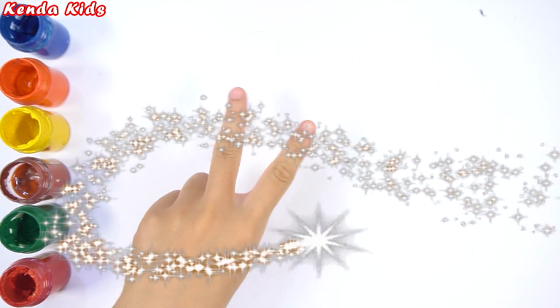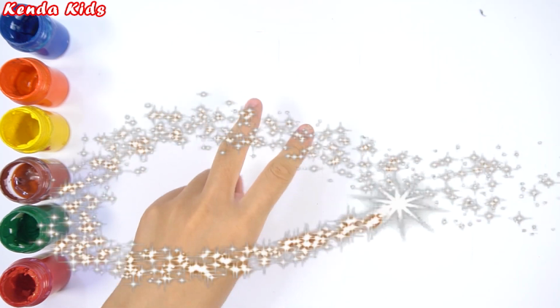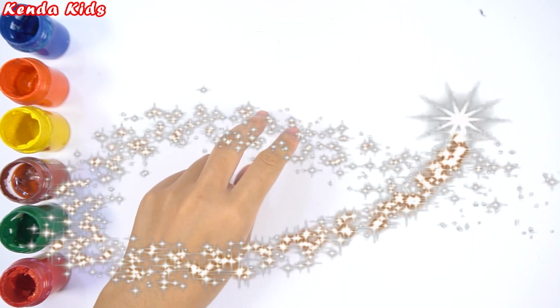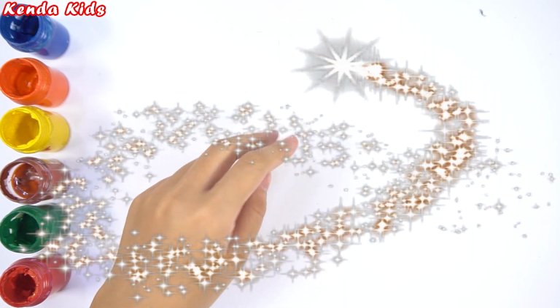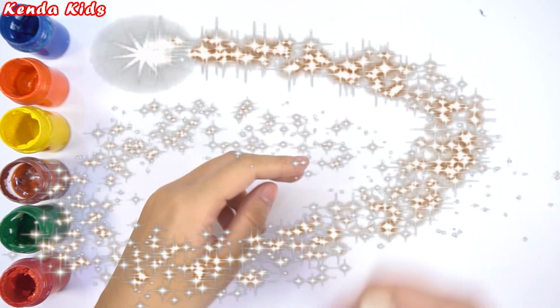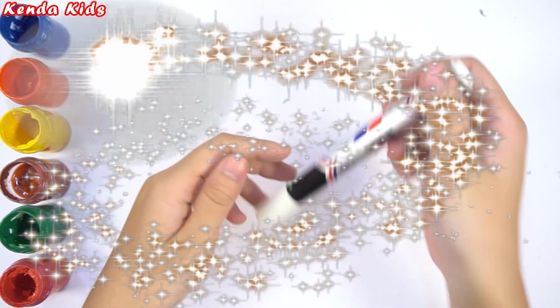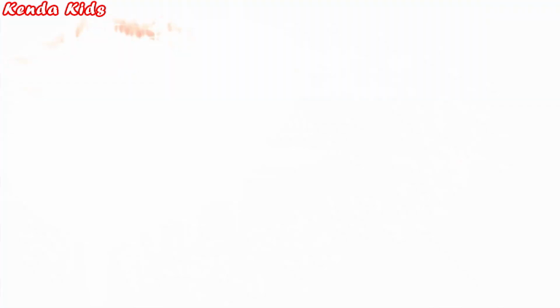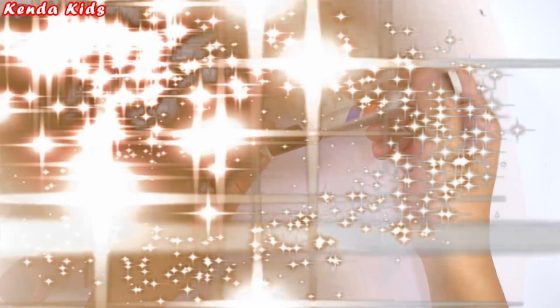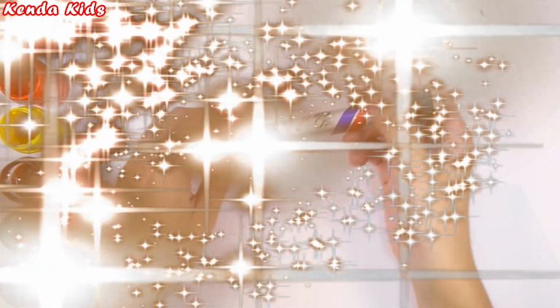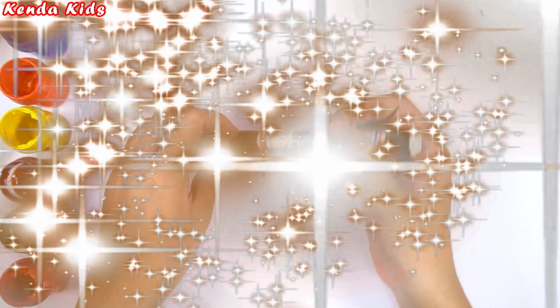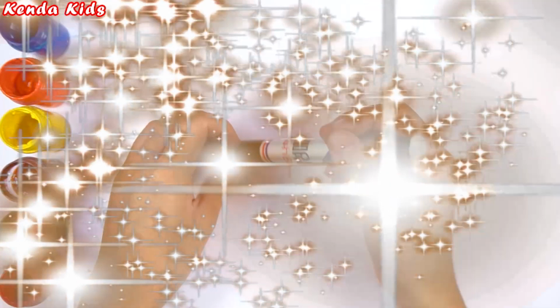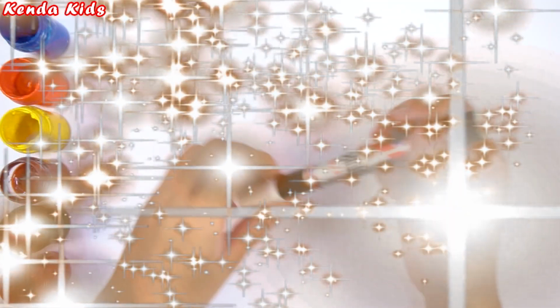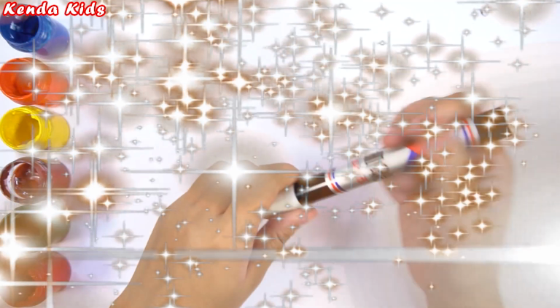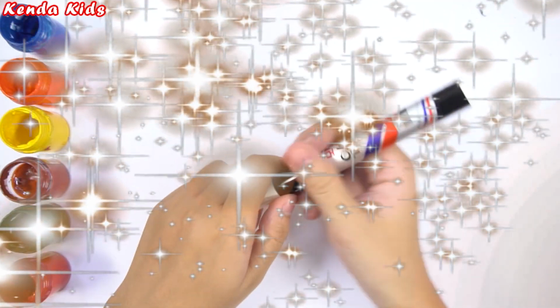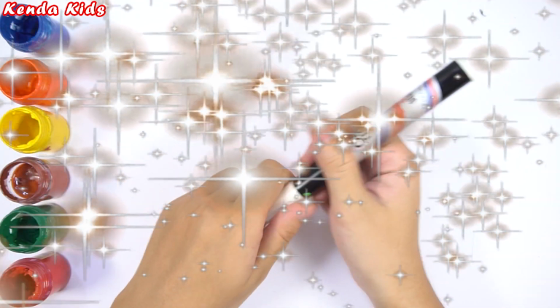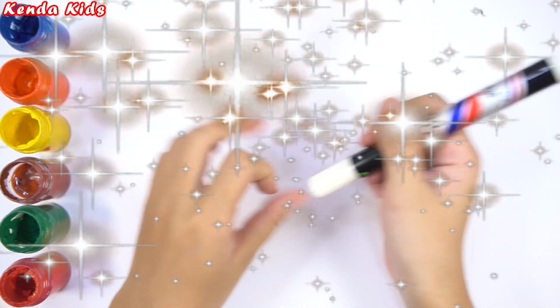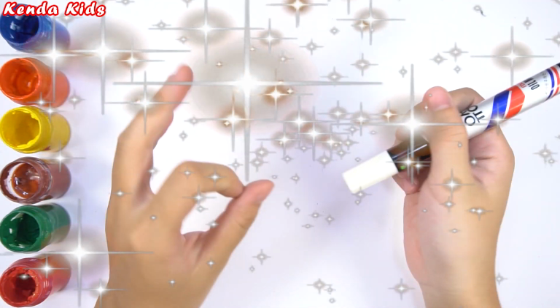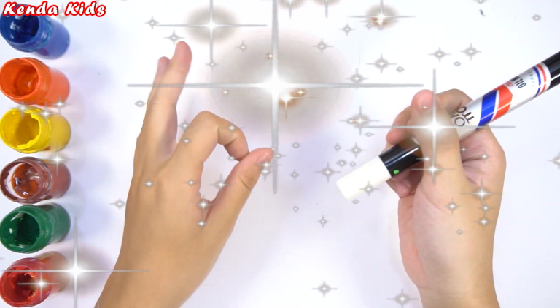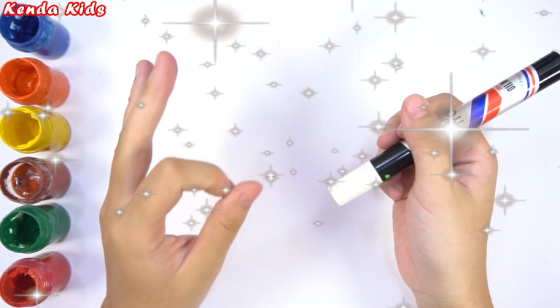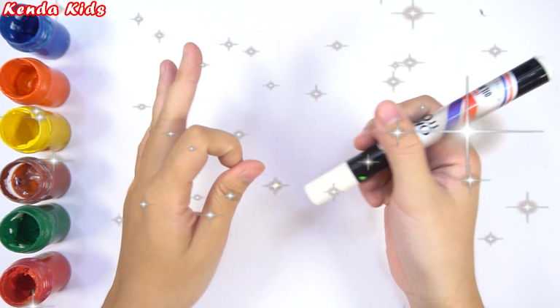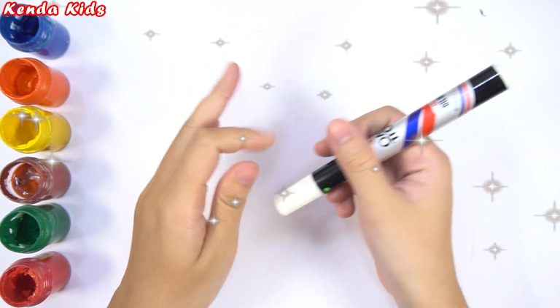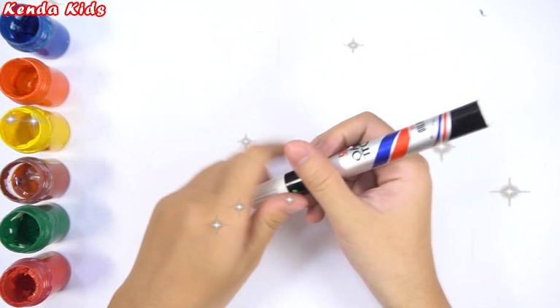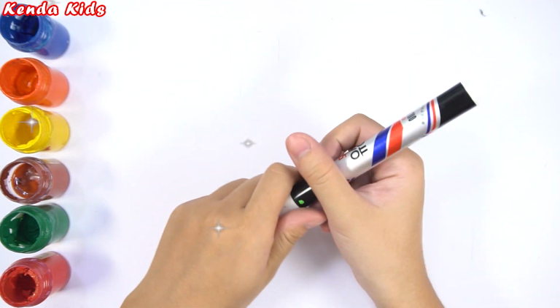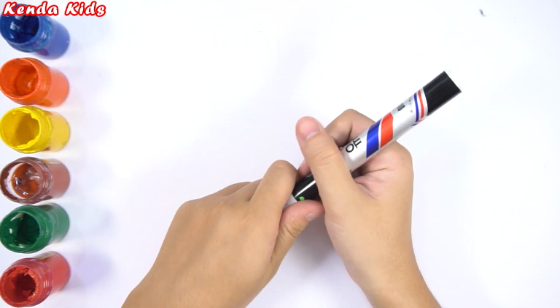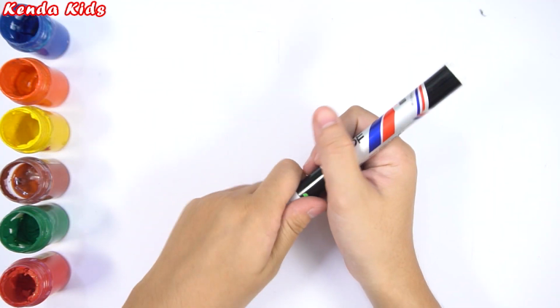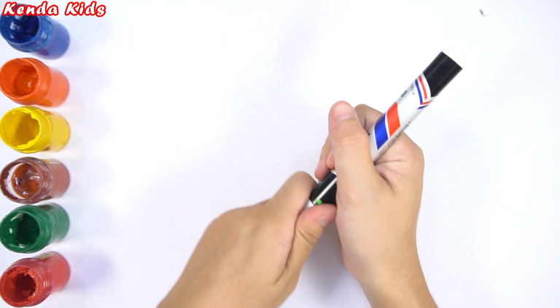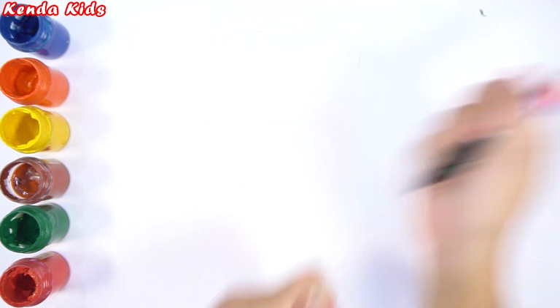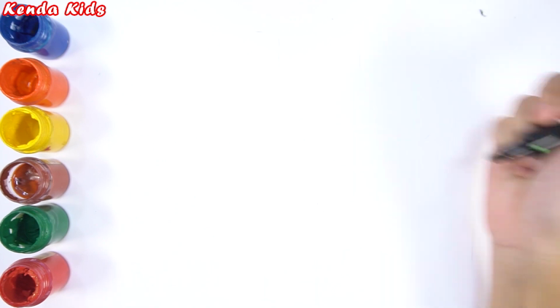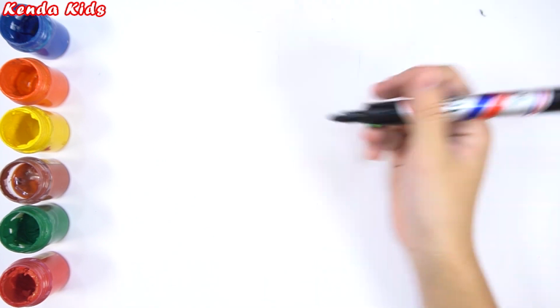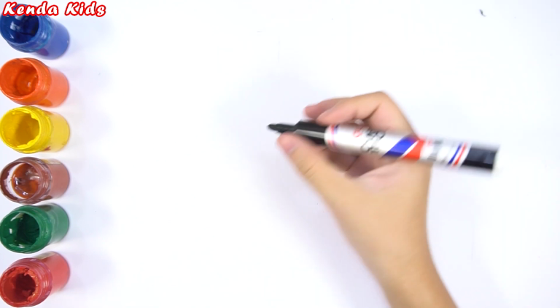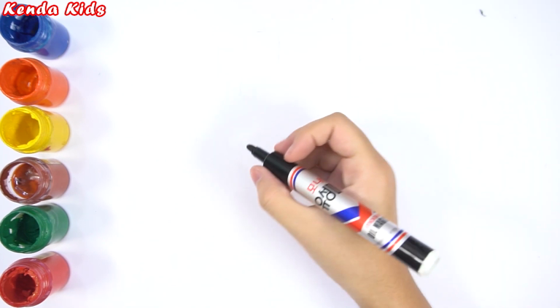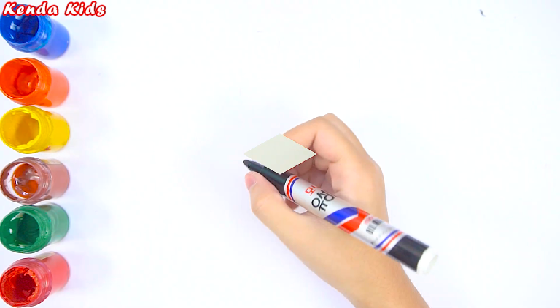Hi, my lovely children. Today I will teach you how to draw and color a cricket.